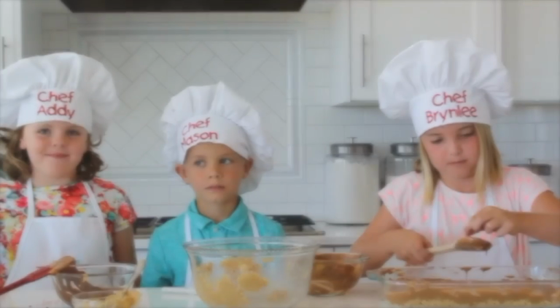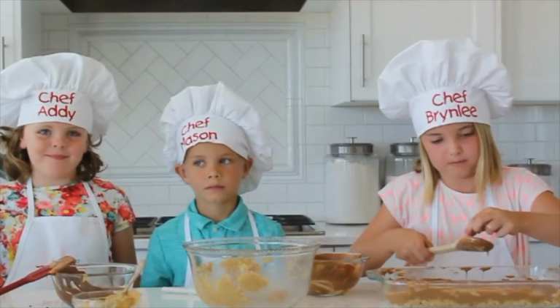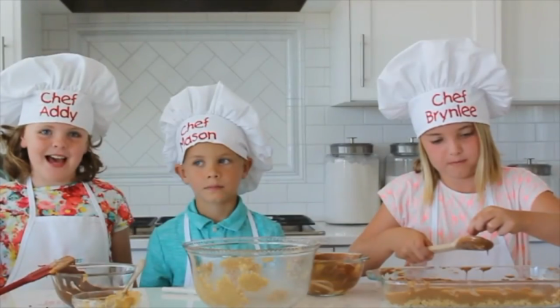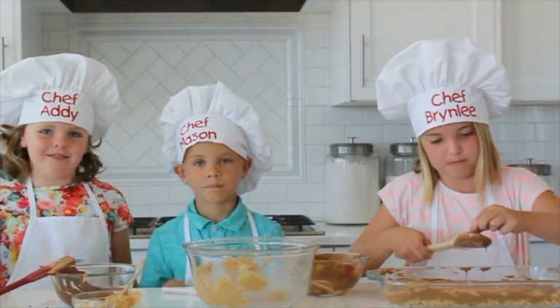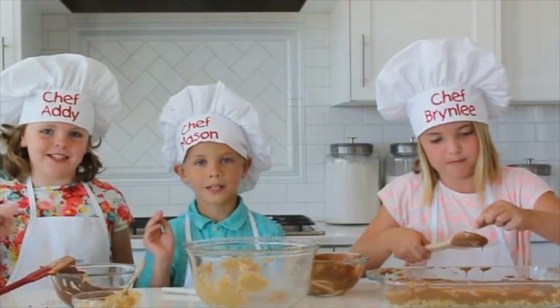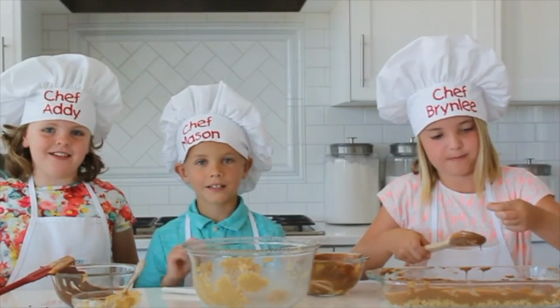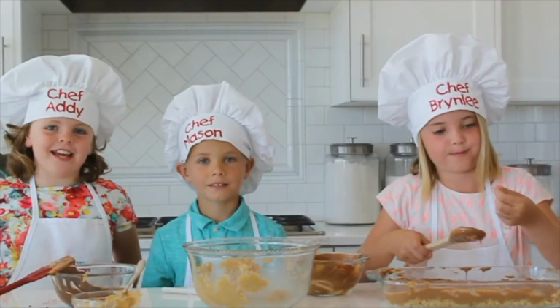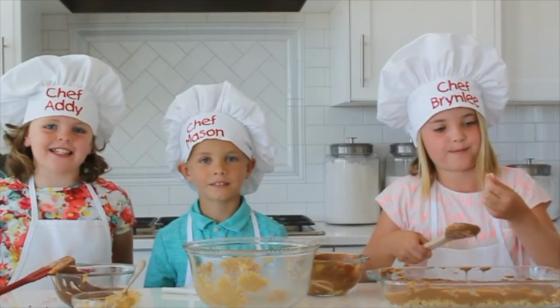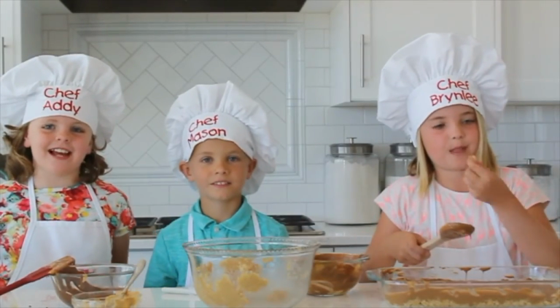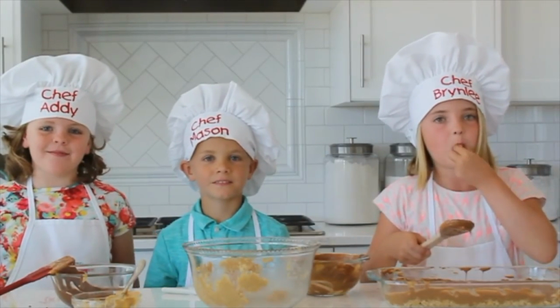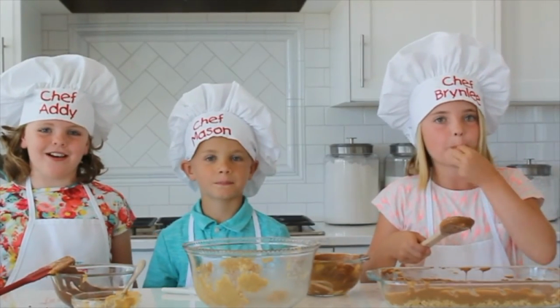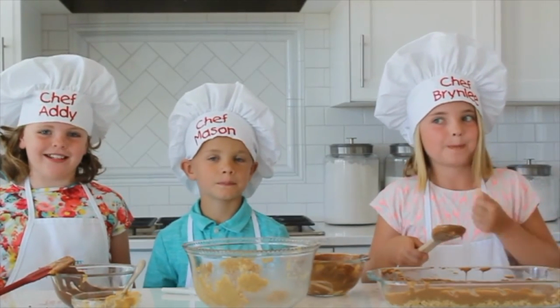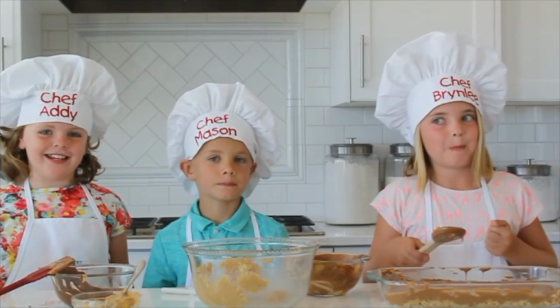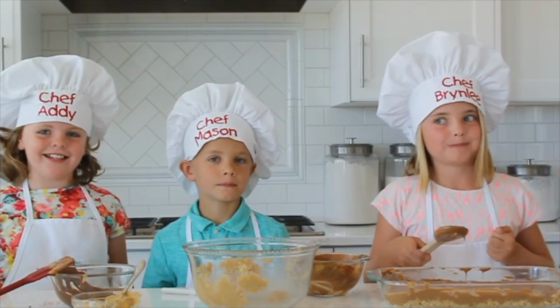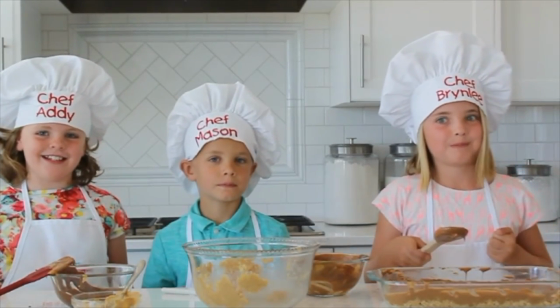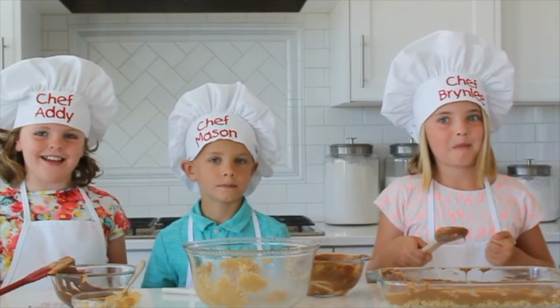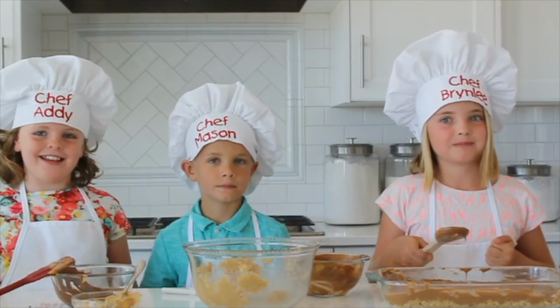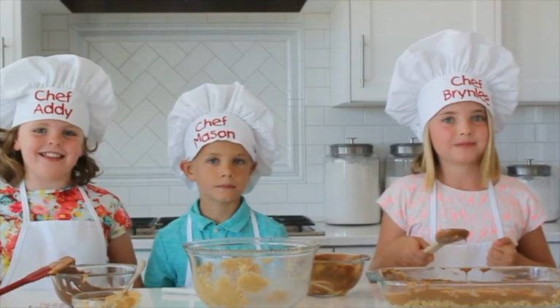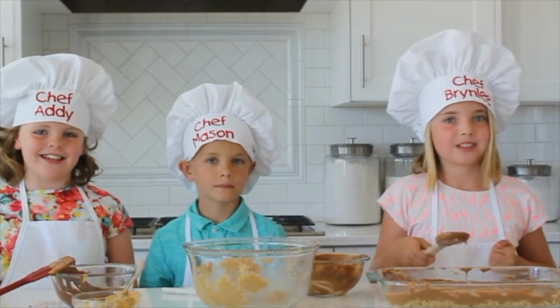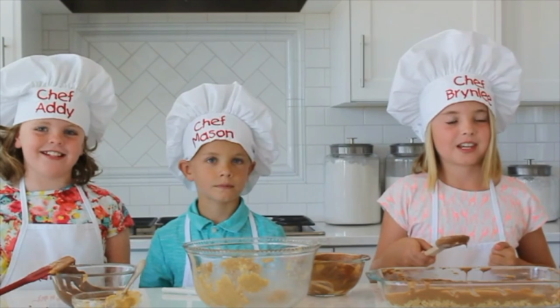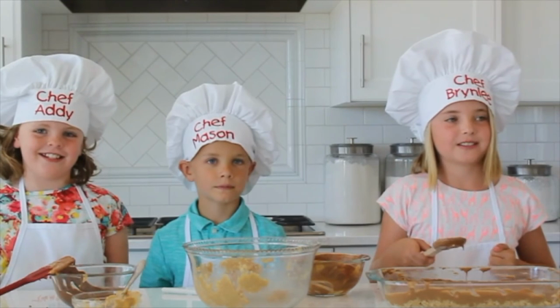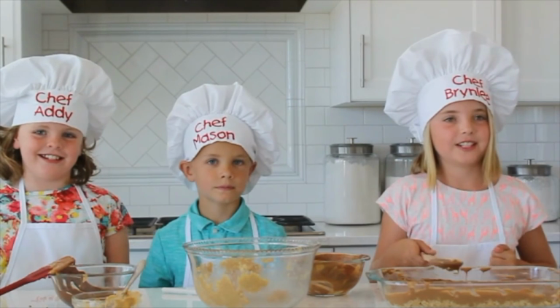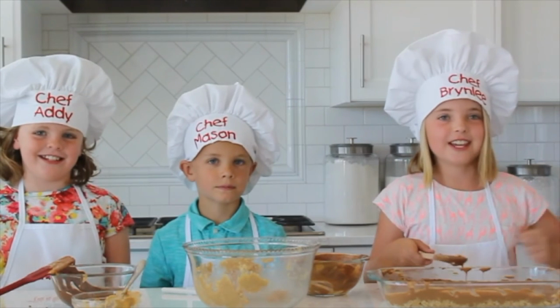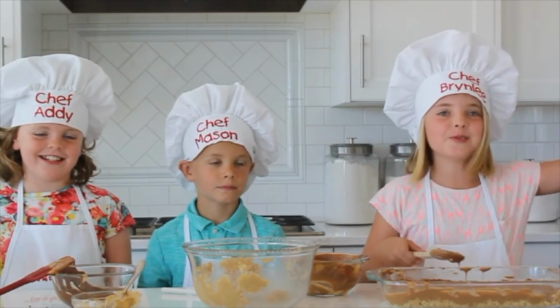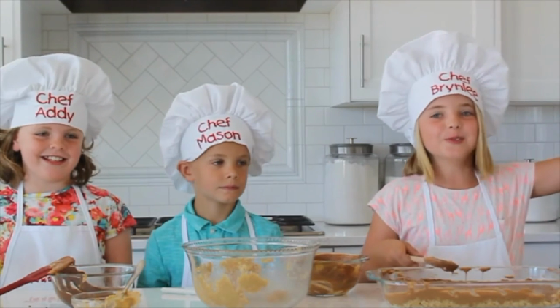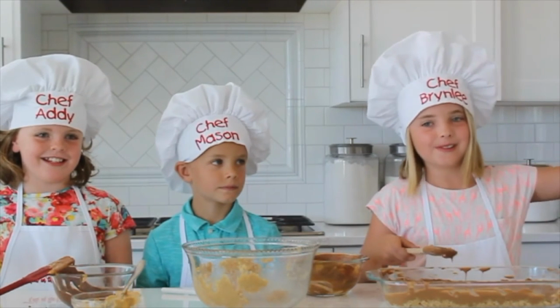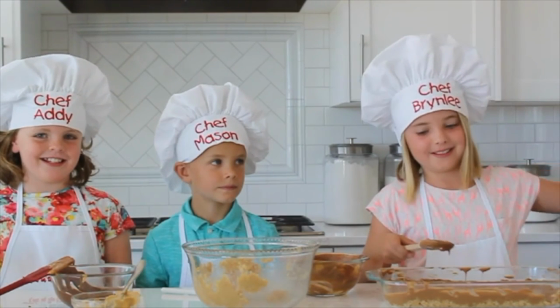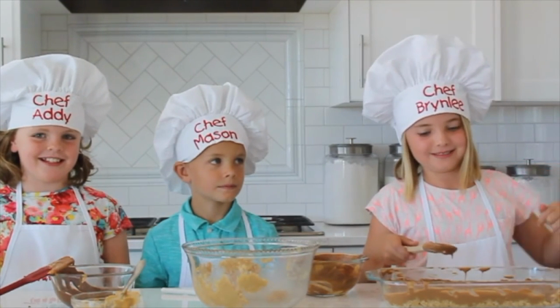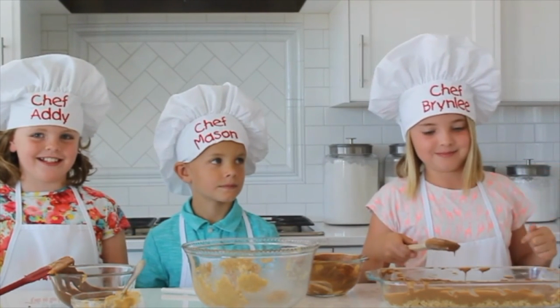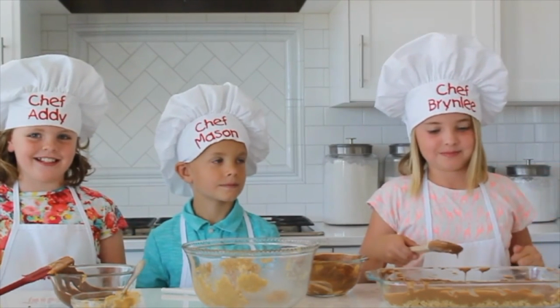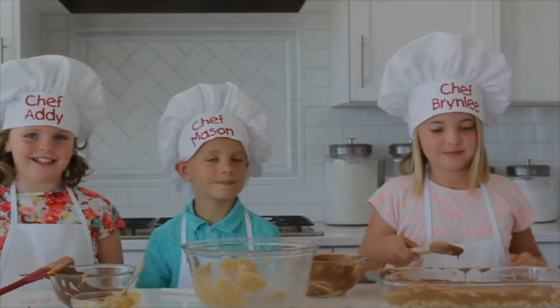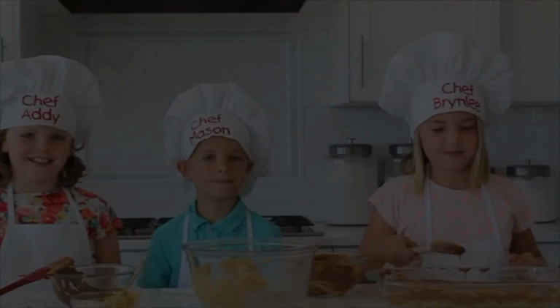Bye! We'll see you next time on Kids in the Kitchen. Yahoo! Bye. Bye.